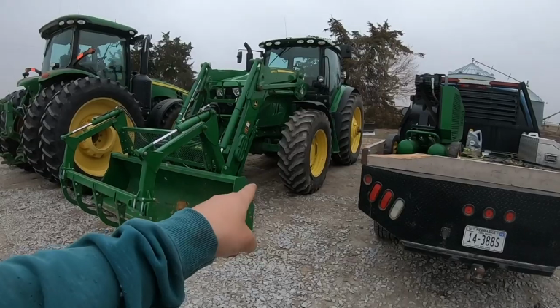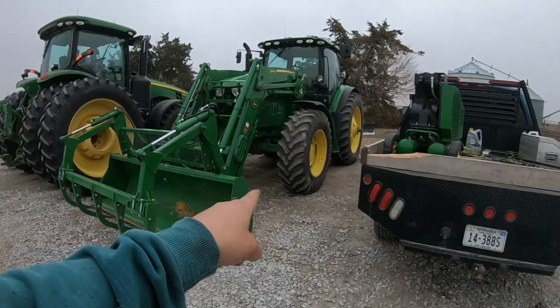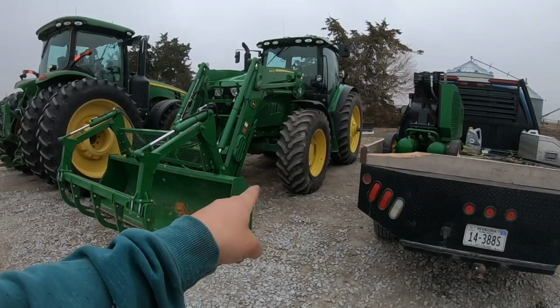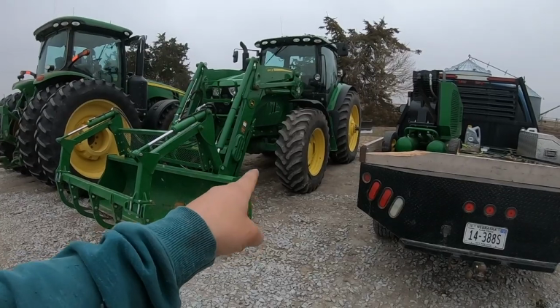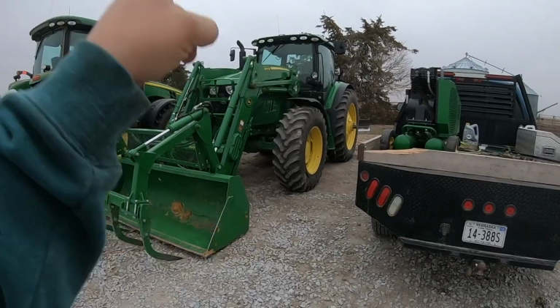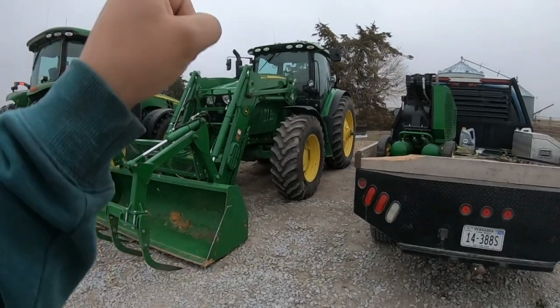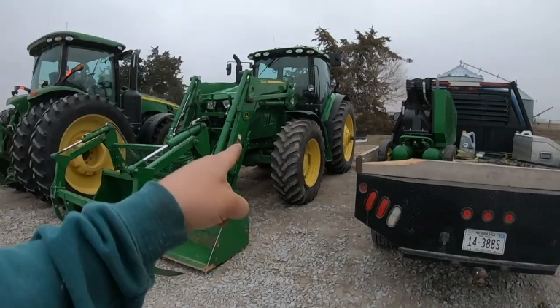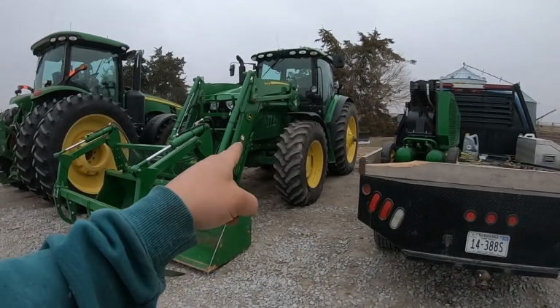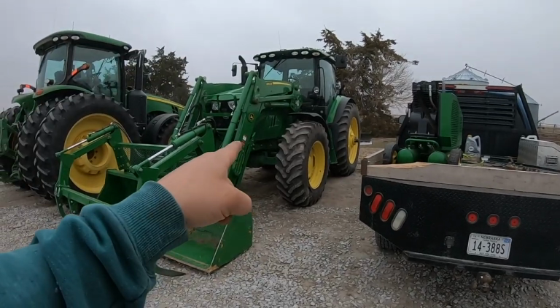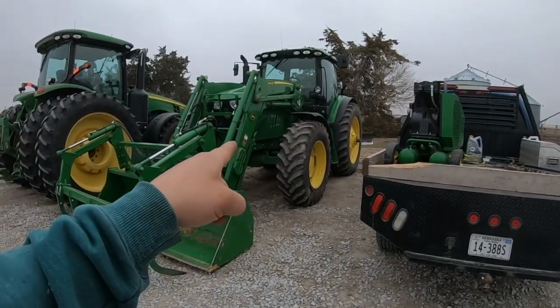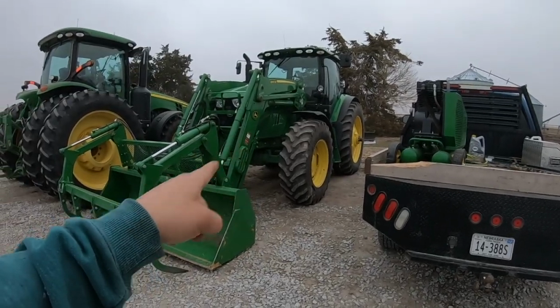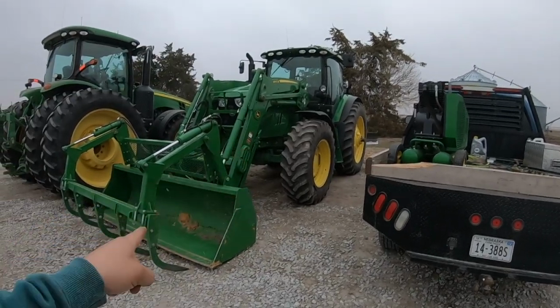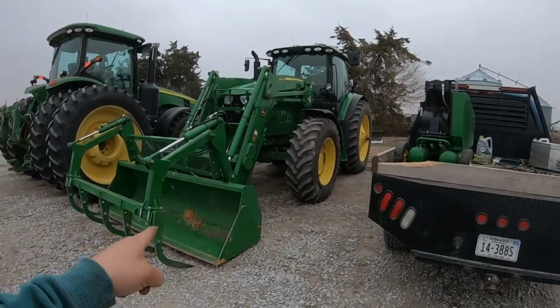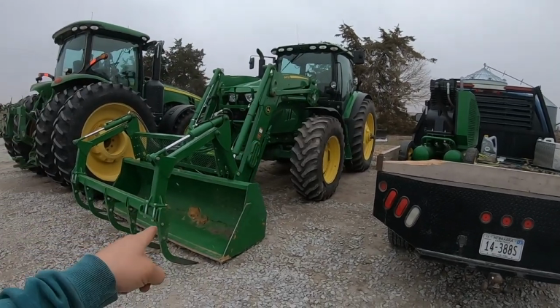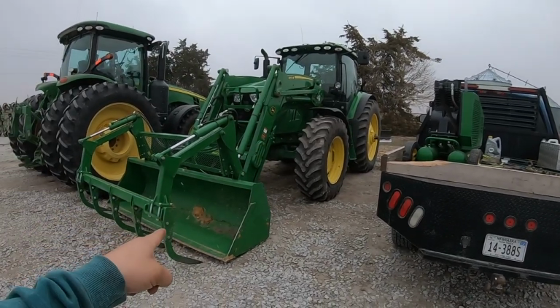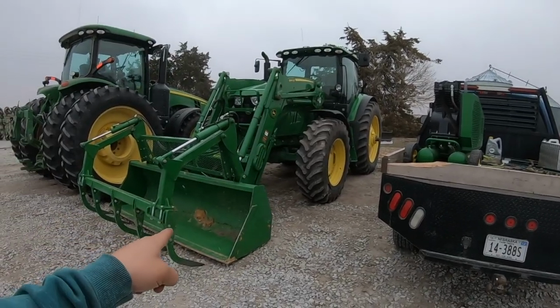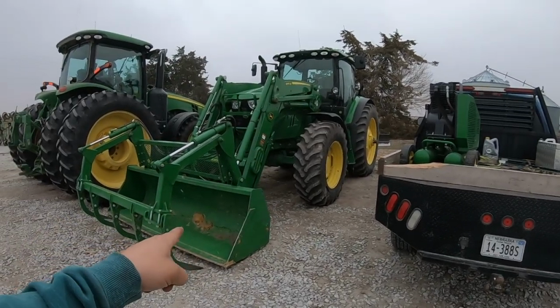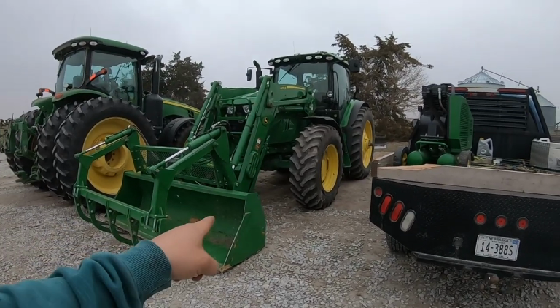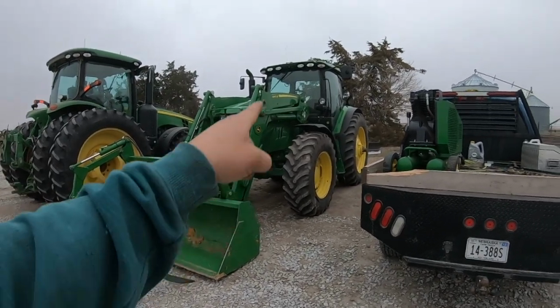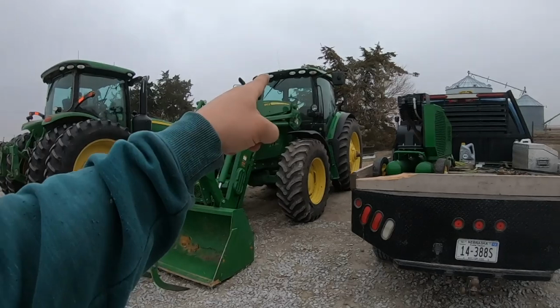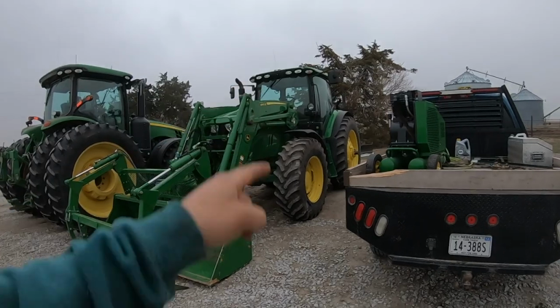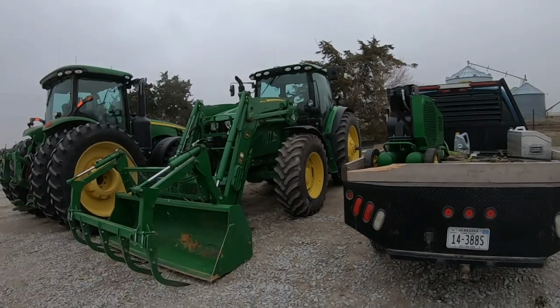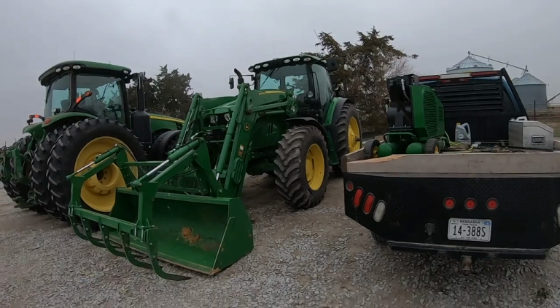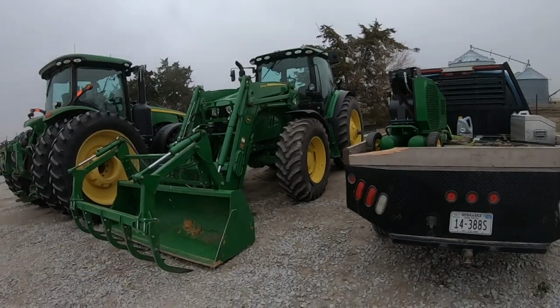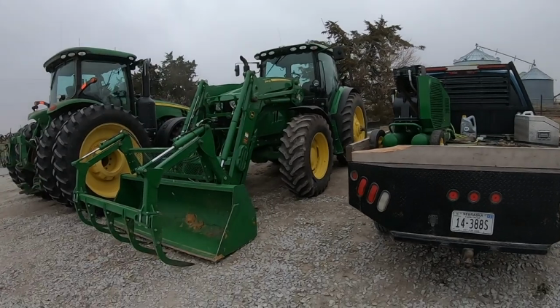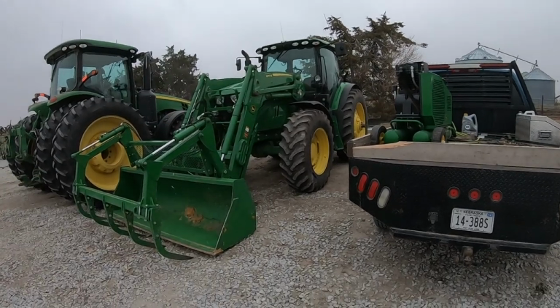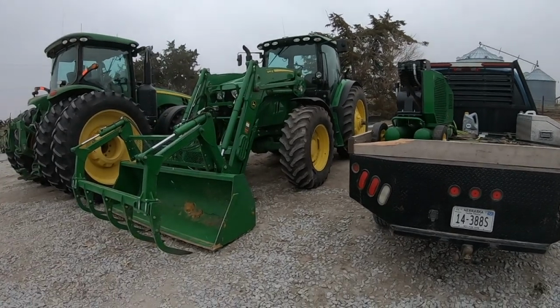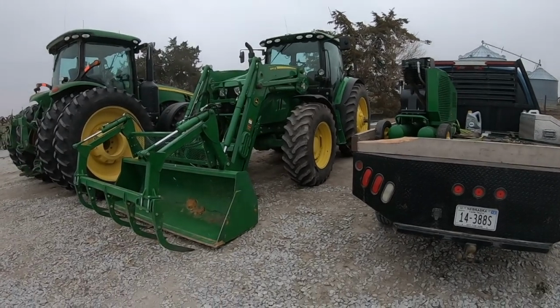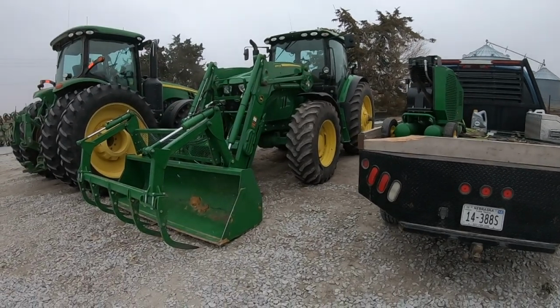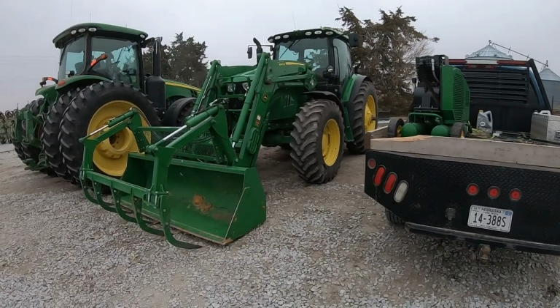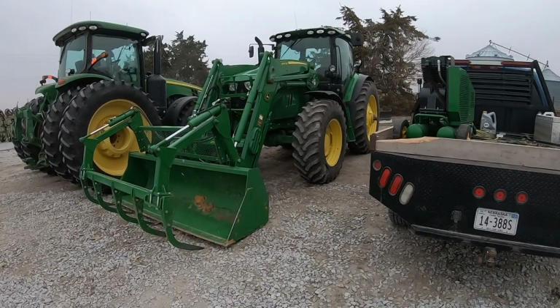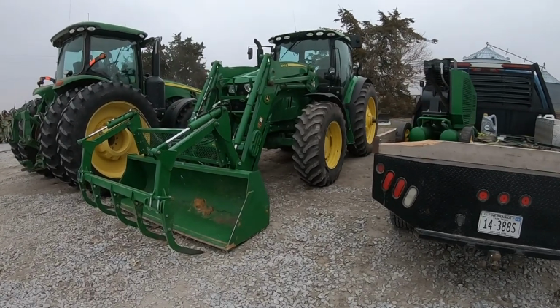Did I mention I traded Old Blue off the New Holland for a 6155R John Deere?